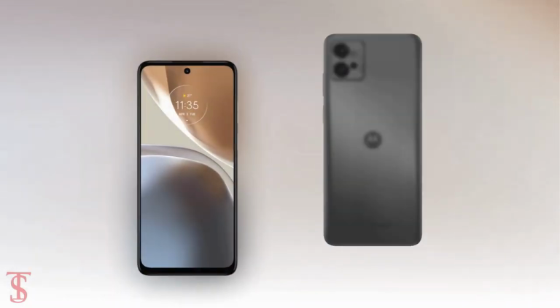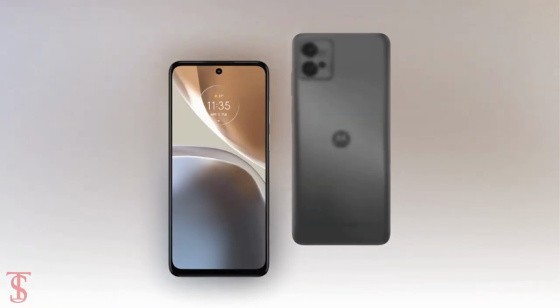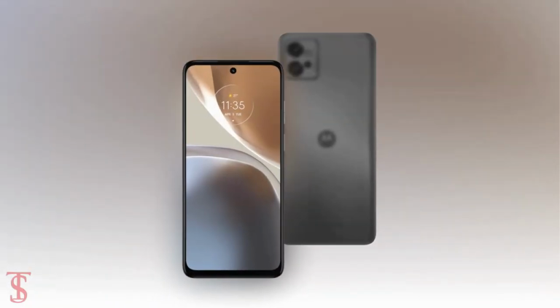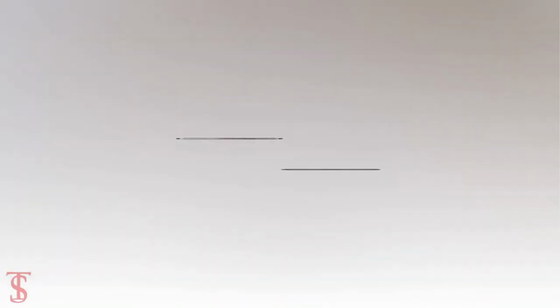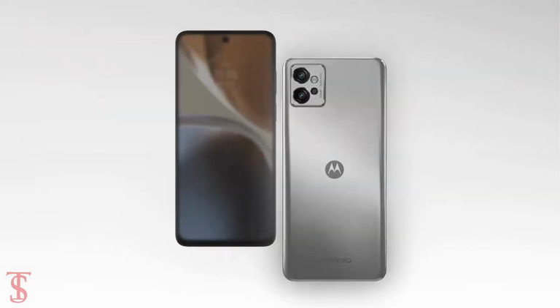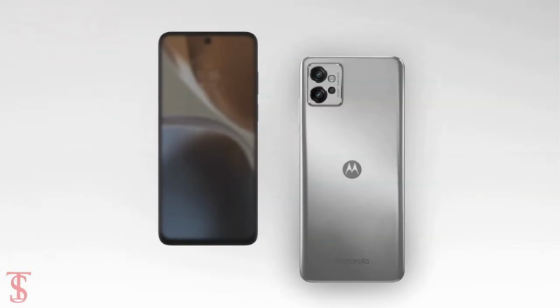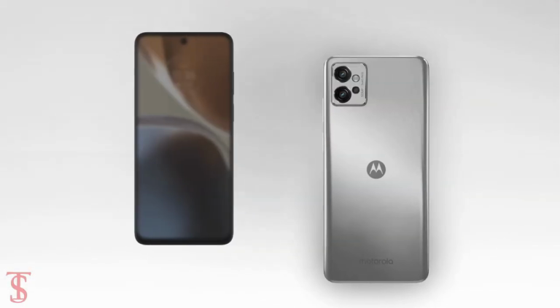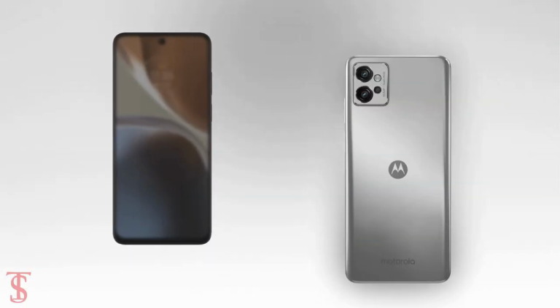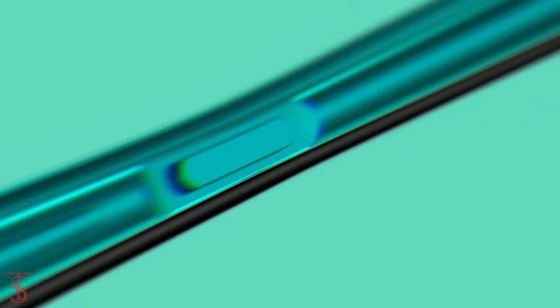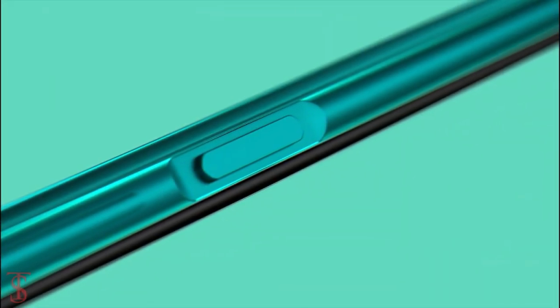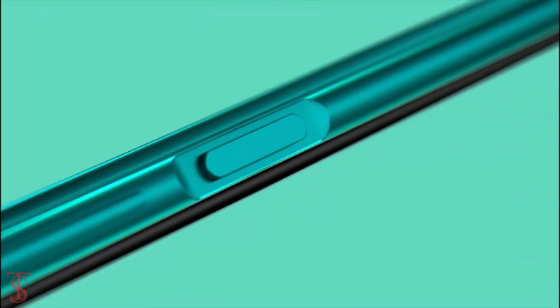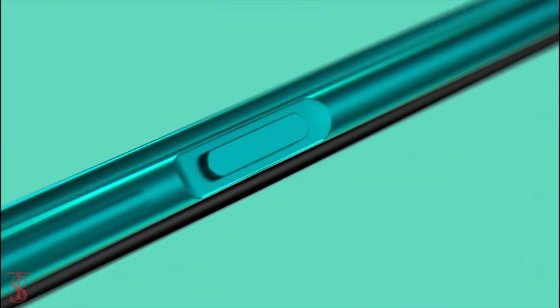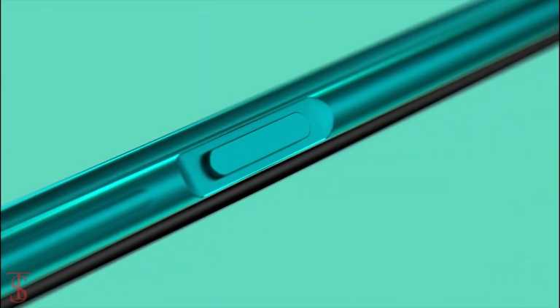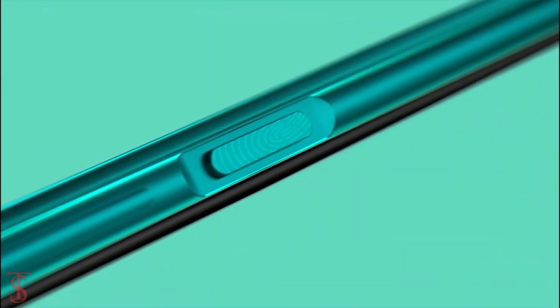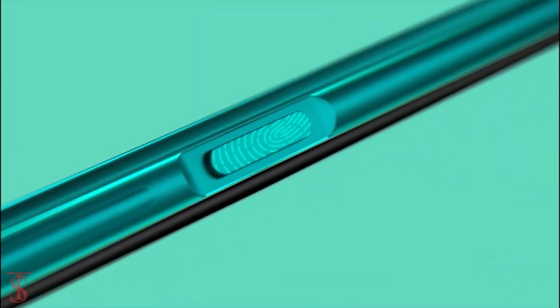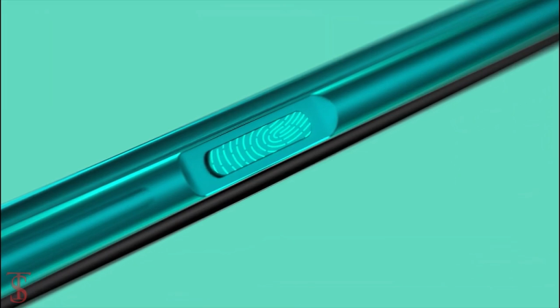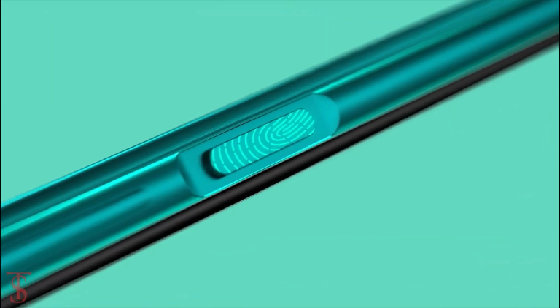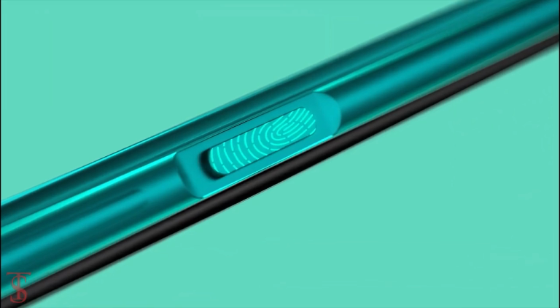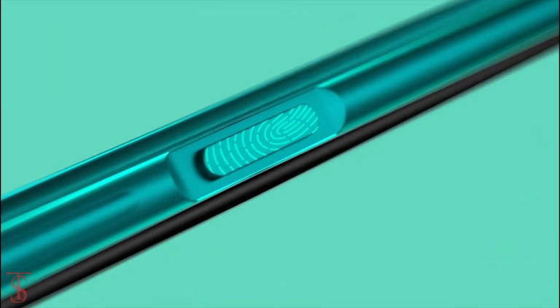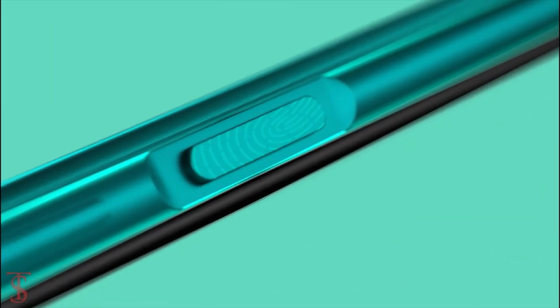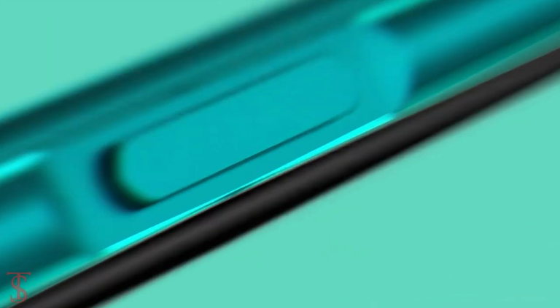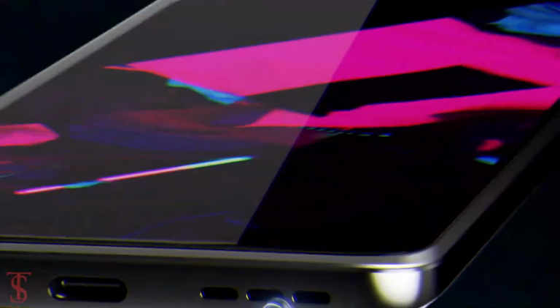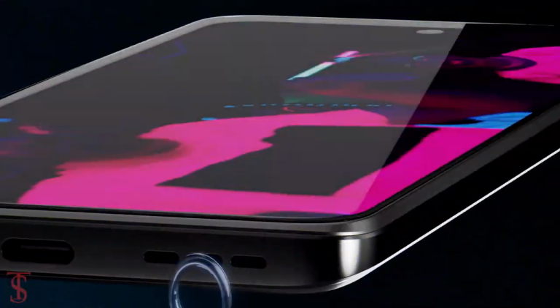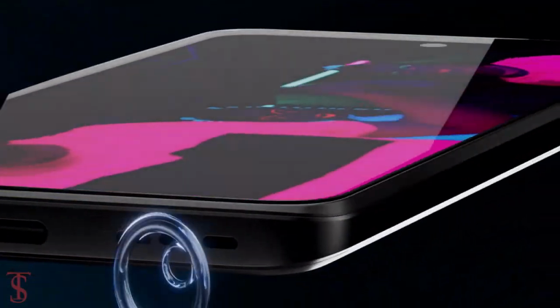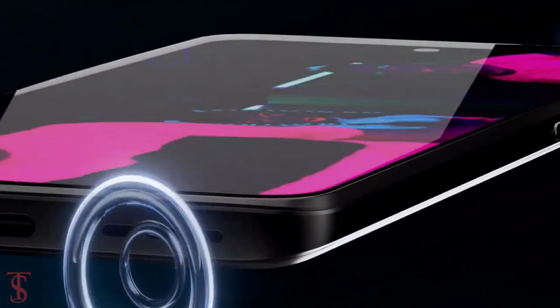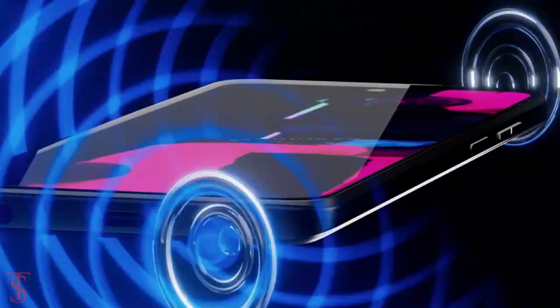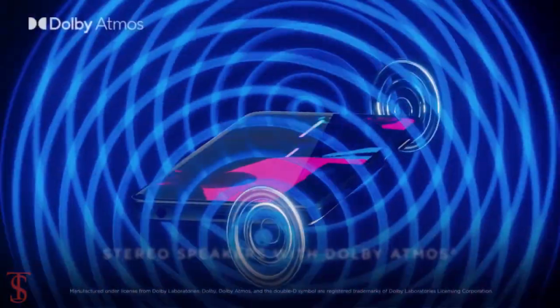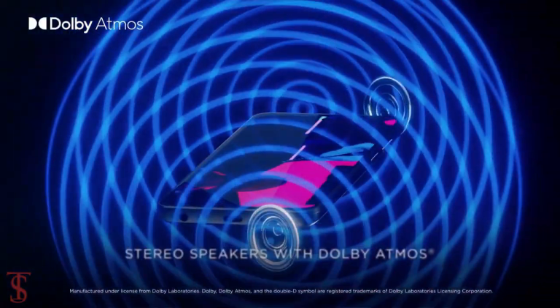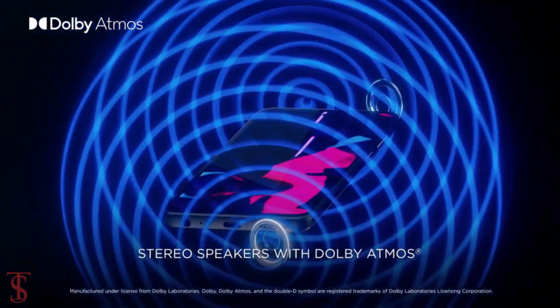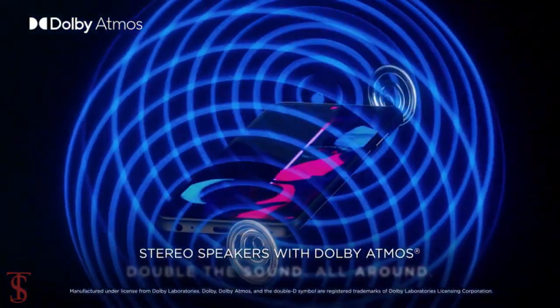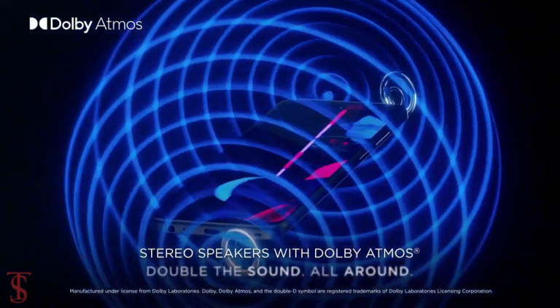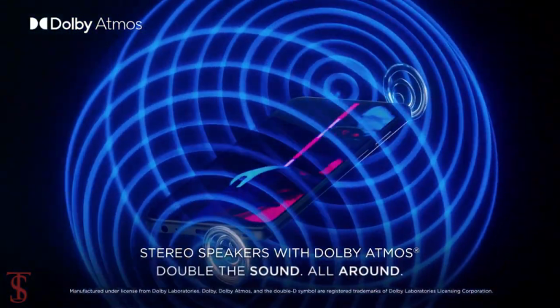Additionally, the smartphone also features a side-mounted fingerprint sensor for biometric authentication and a Dolby Atmos surround sound system for a better audio experience.